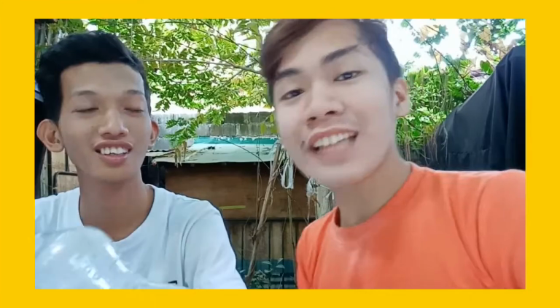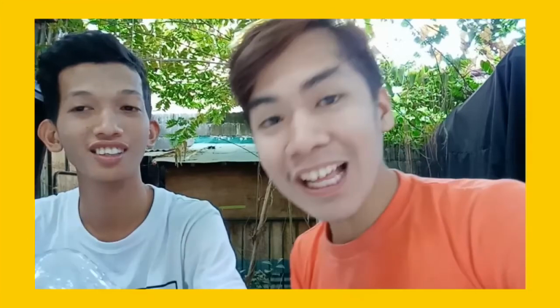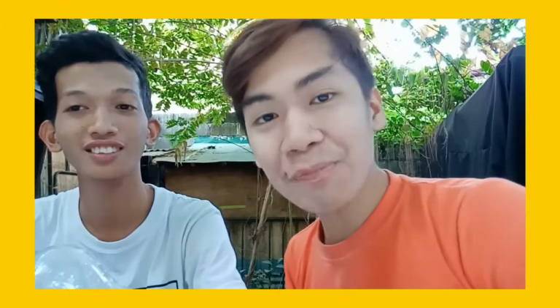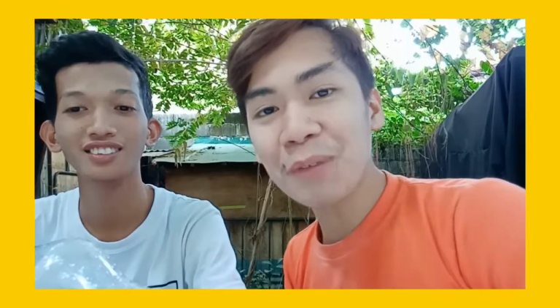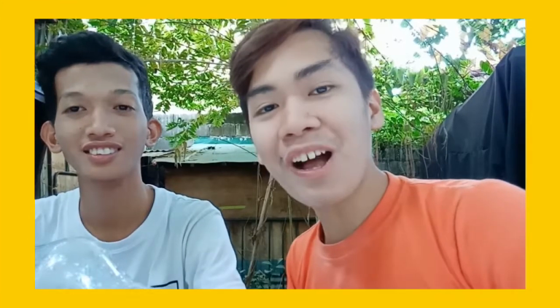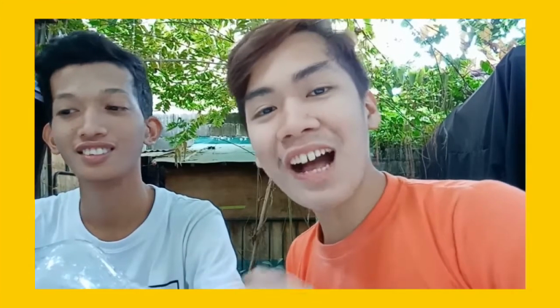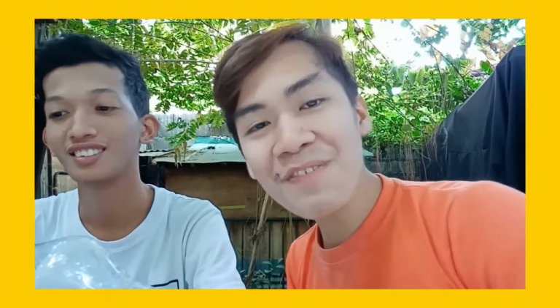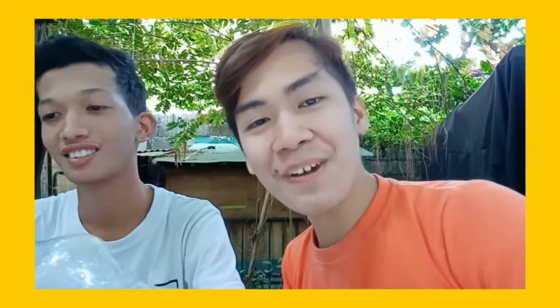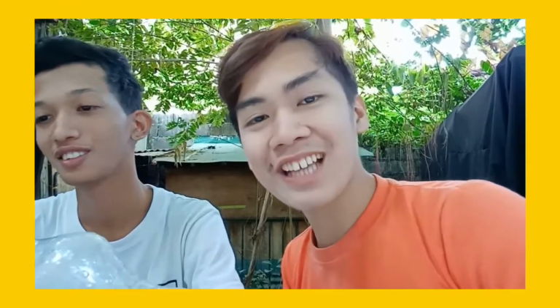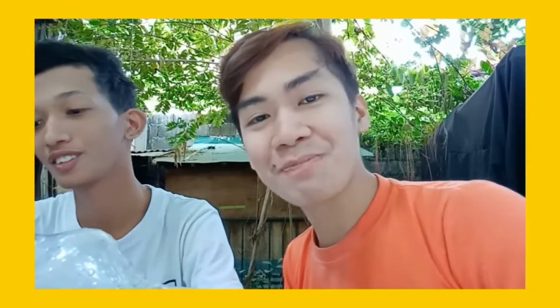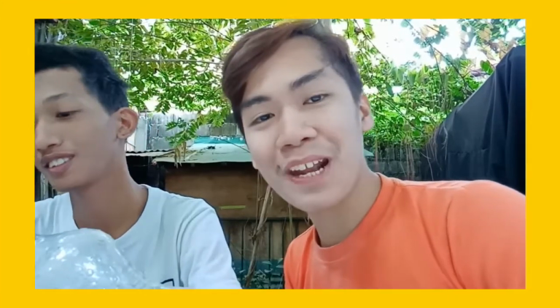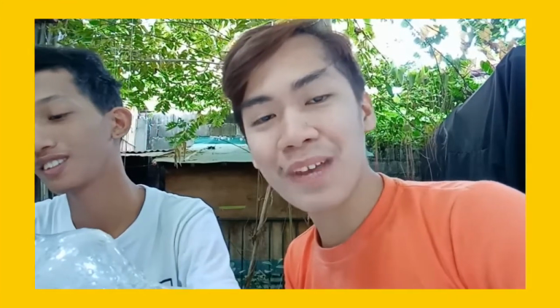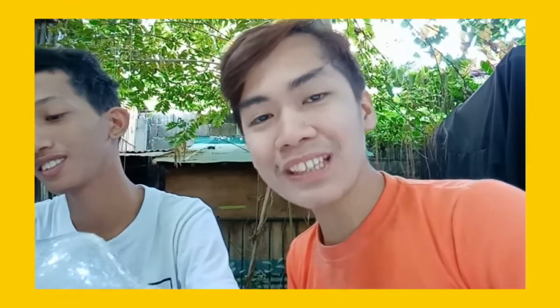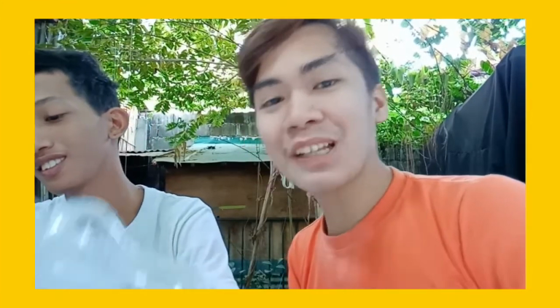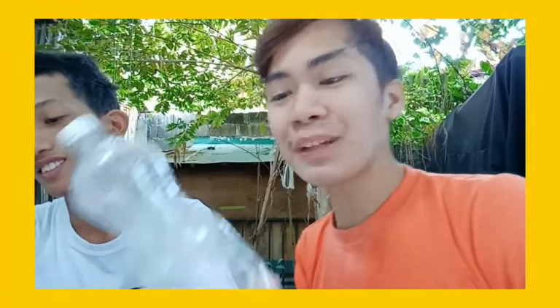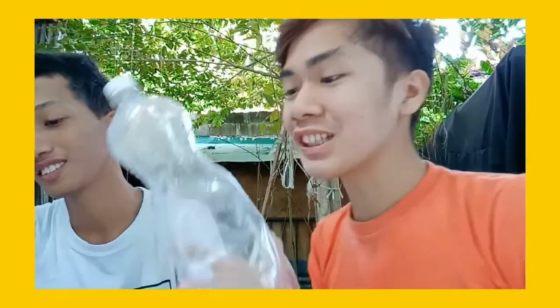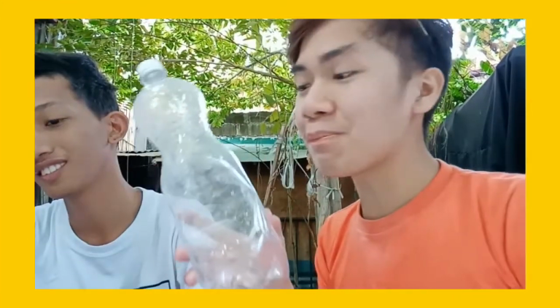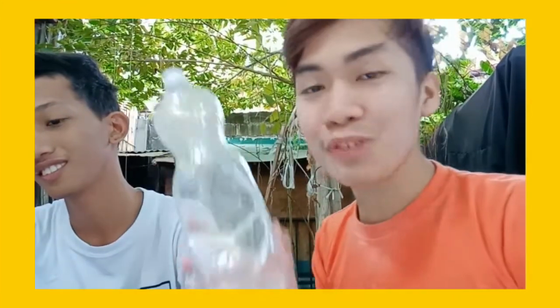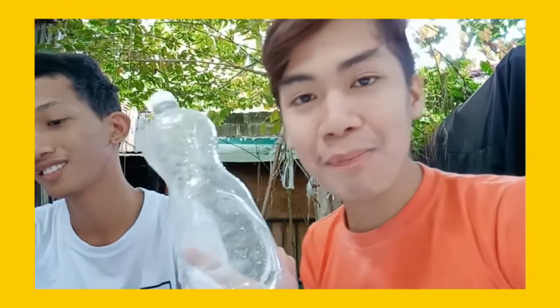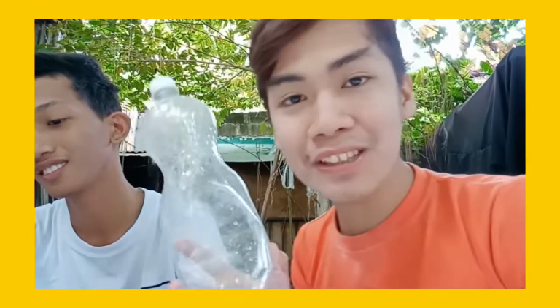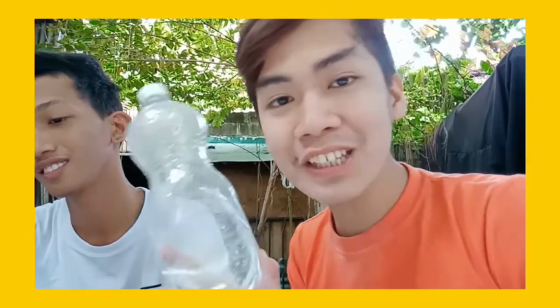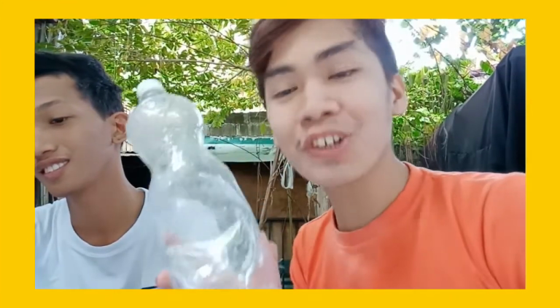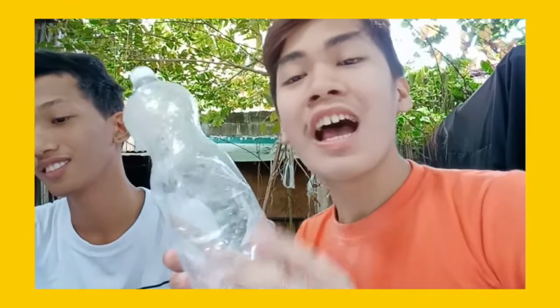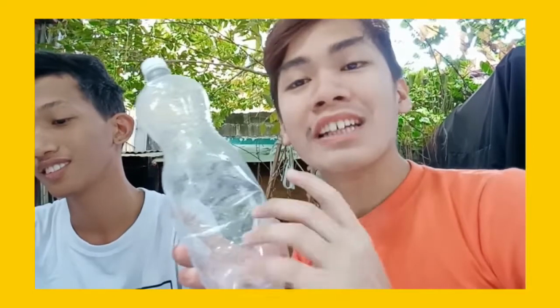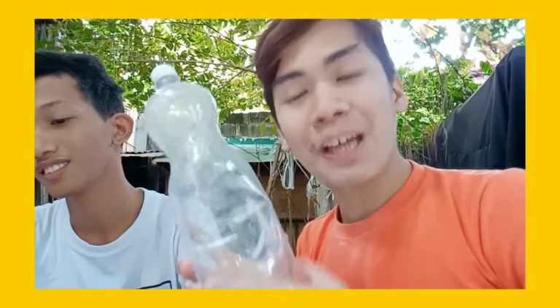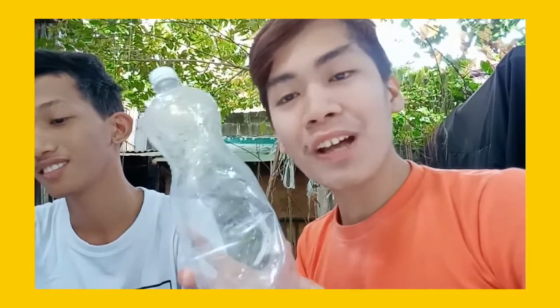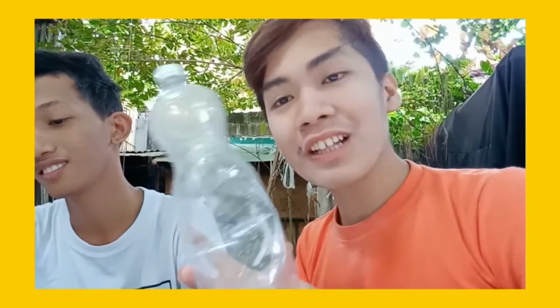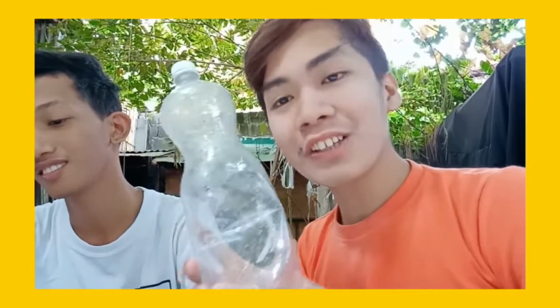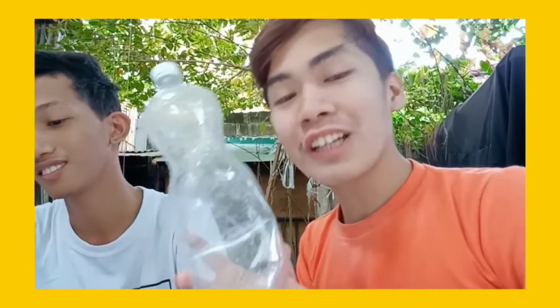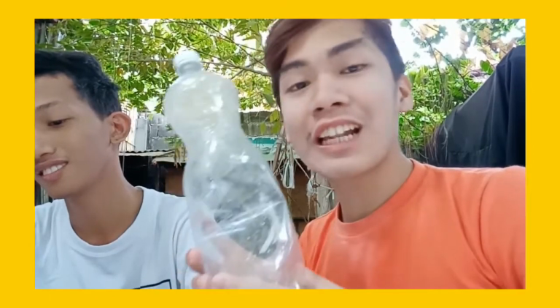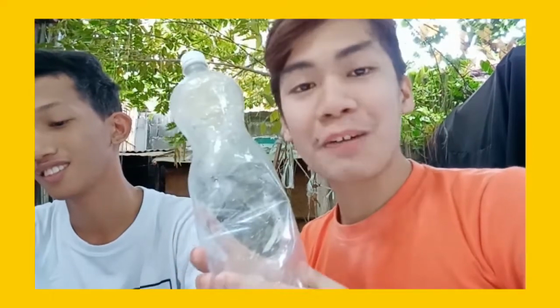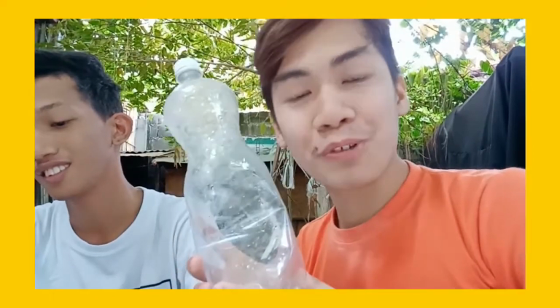Our experiment is now finishing, and we noticed here on the bottle that was filled with hot water...